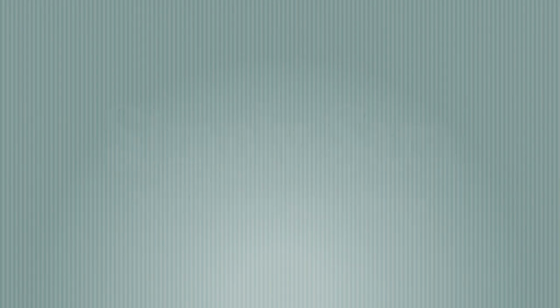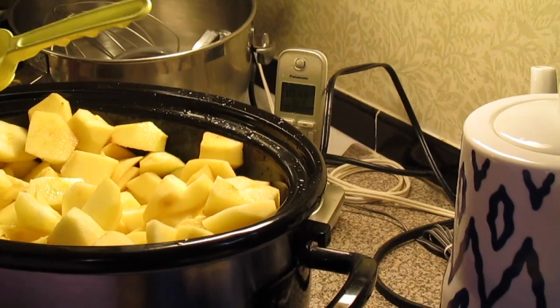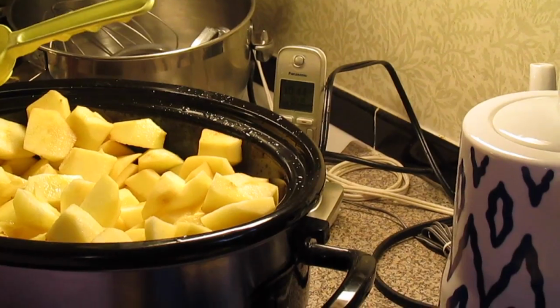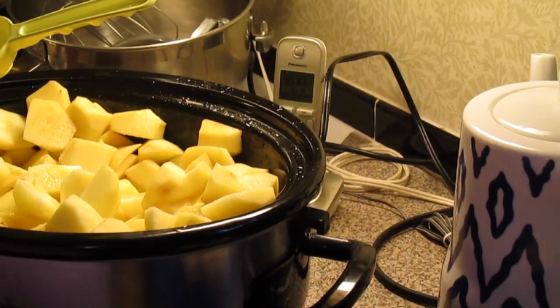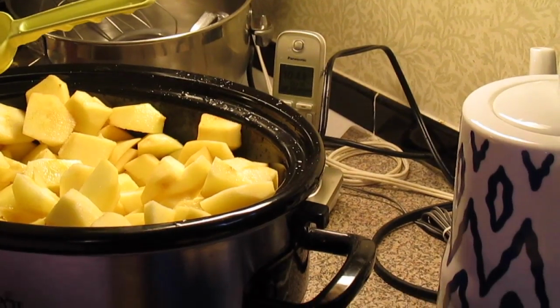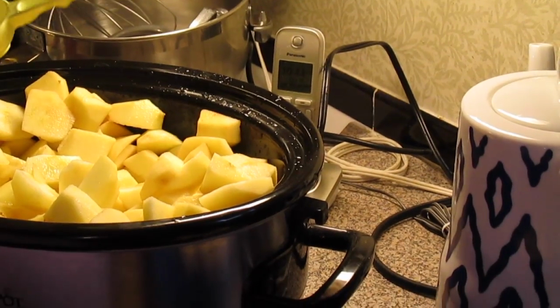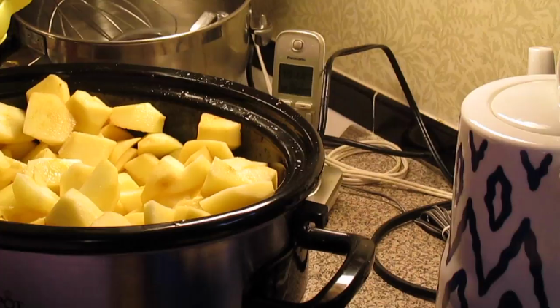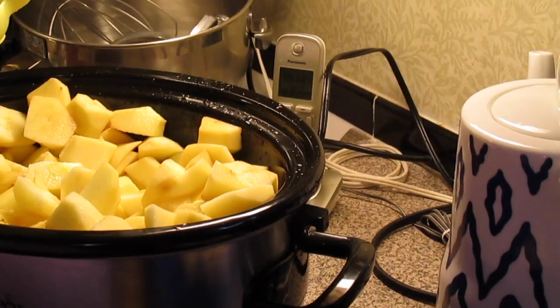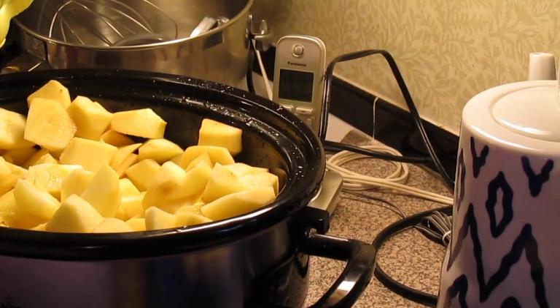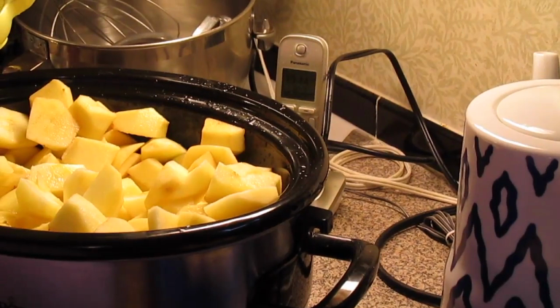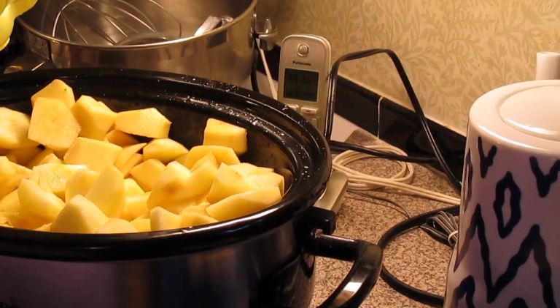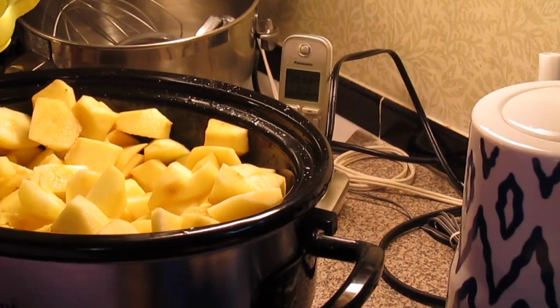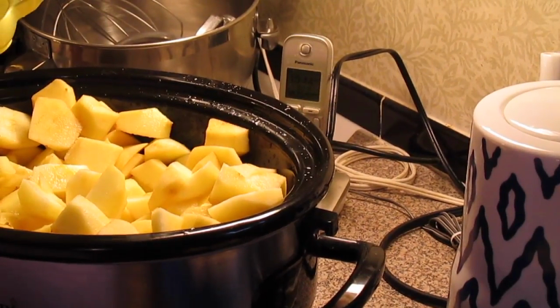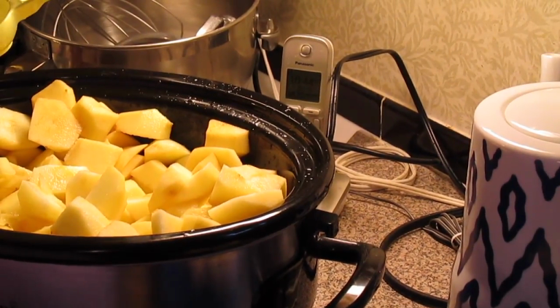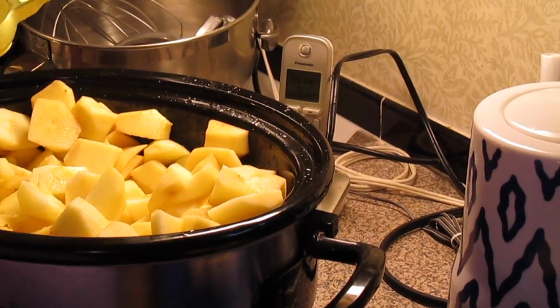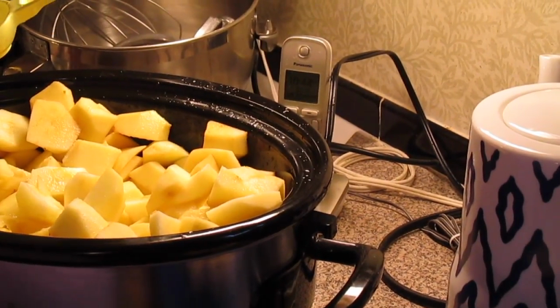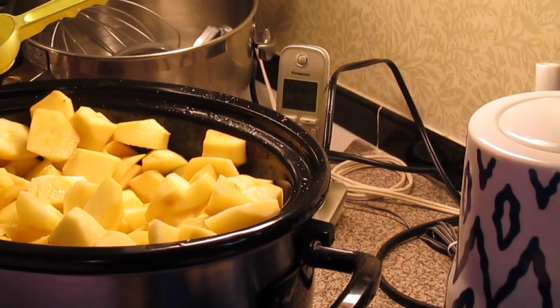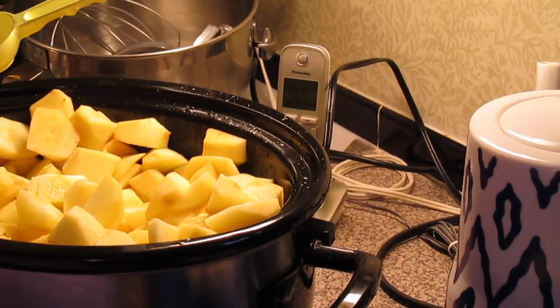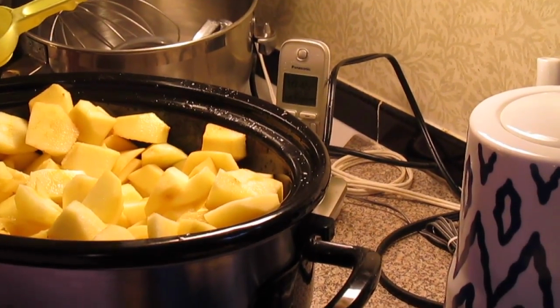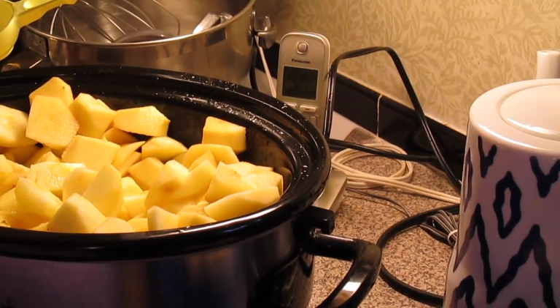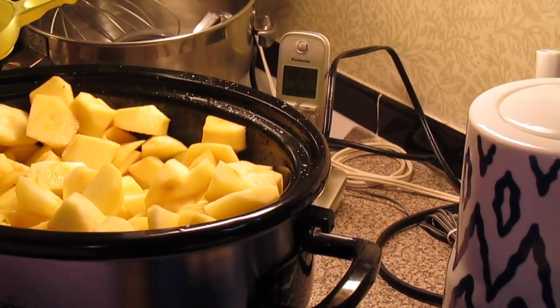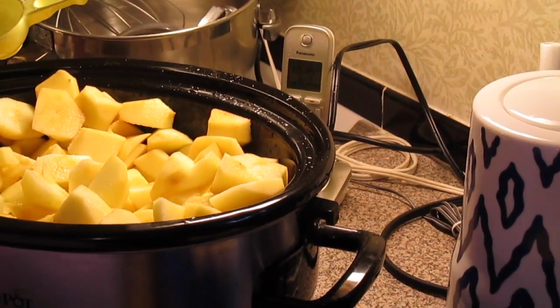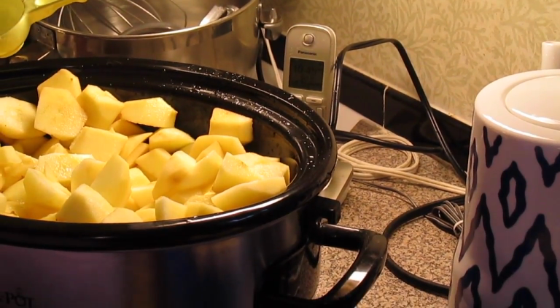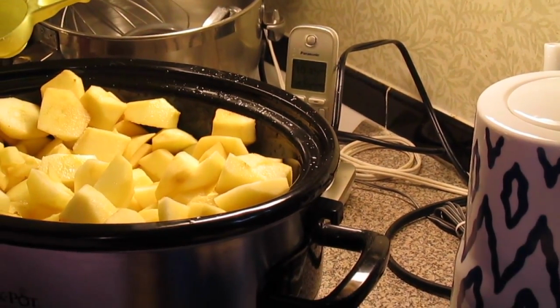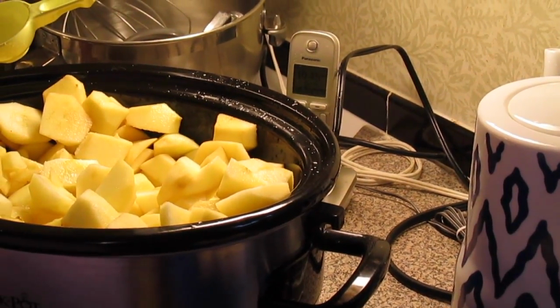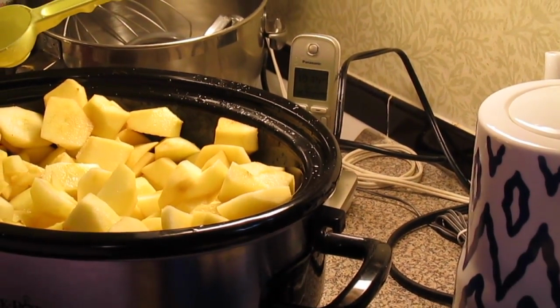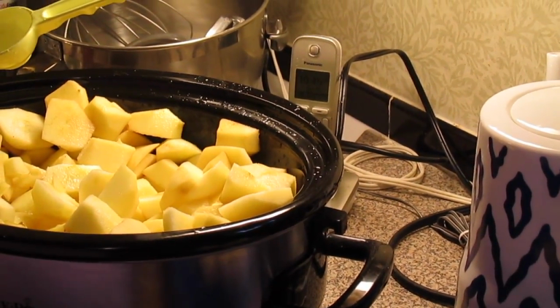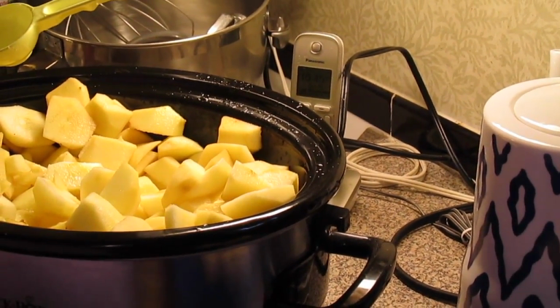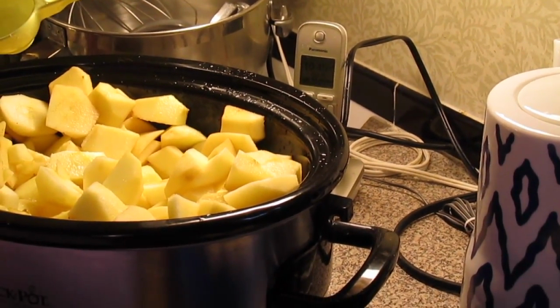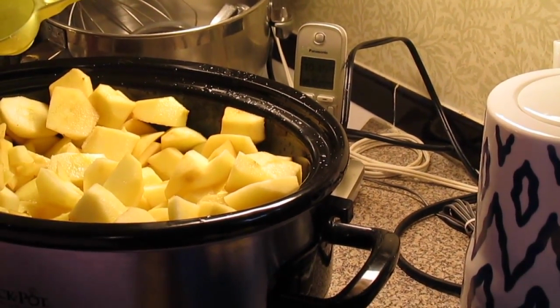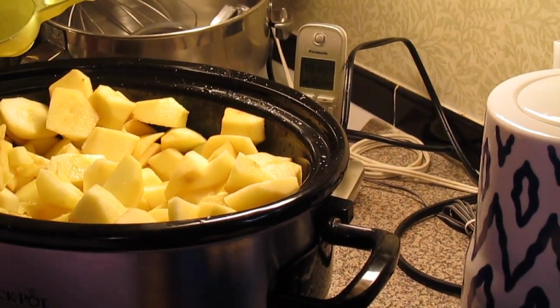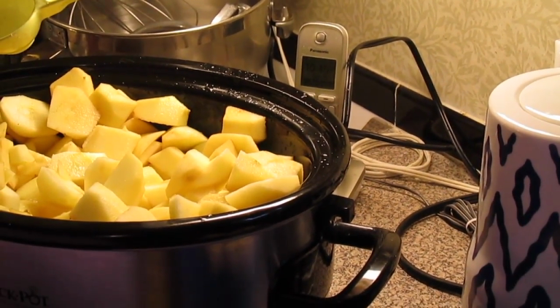Welcome to another episode of Simply Sarah. Today on the show, we're going to be making slow cooker apple butter.